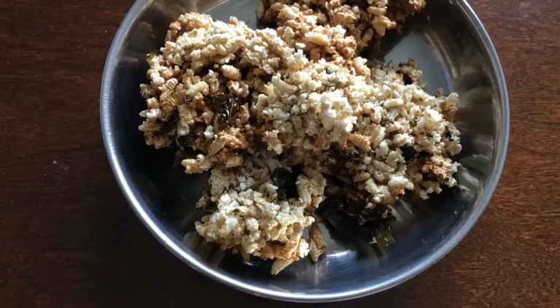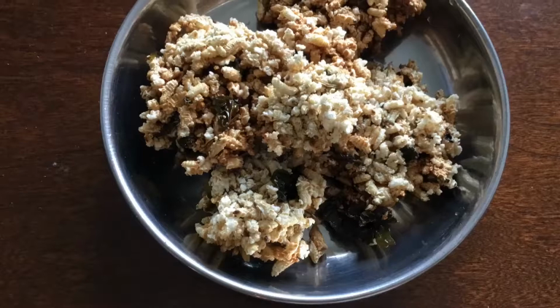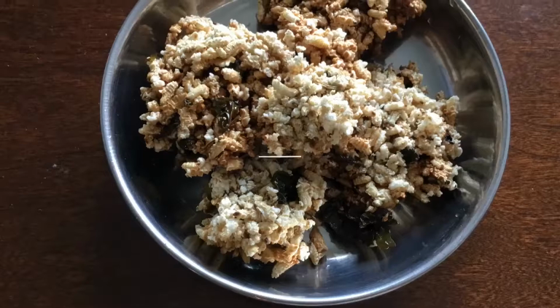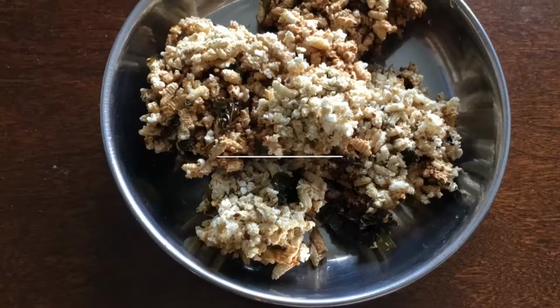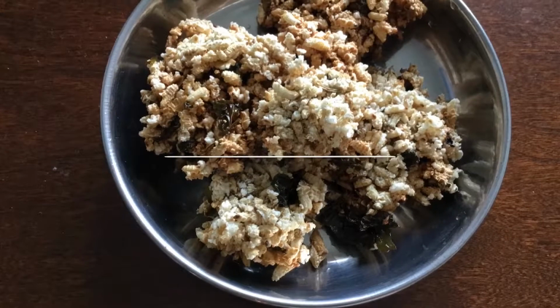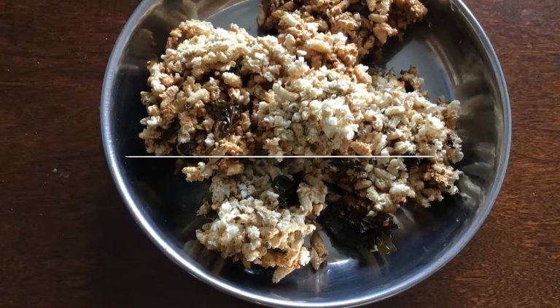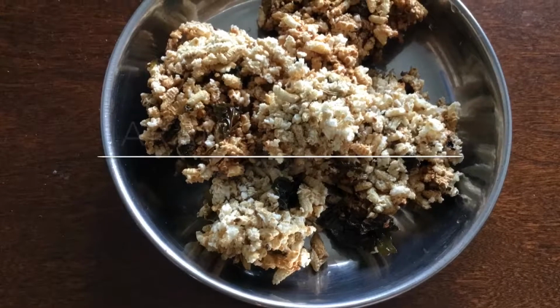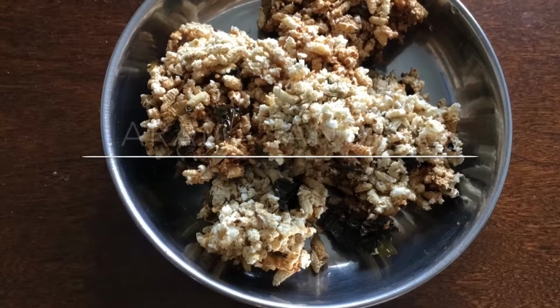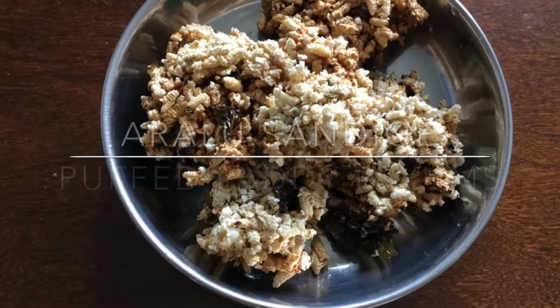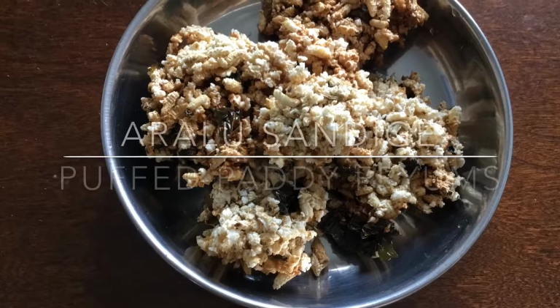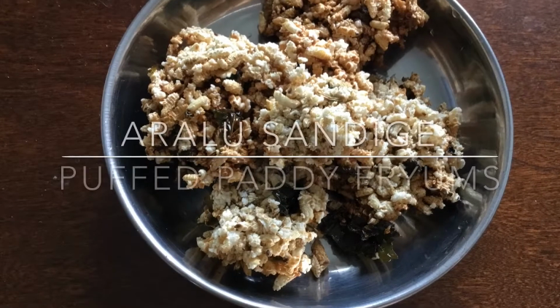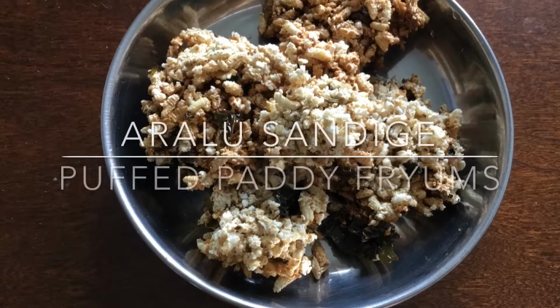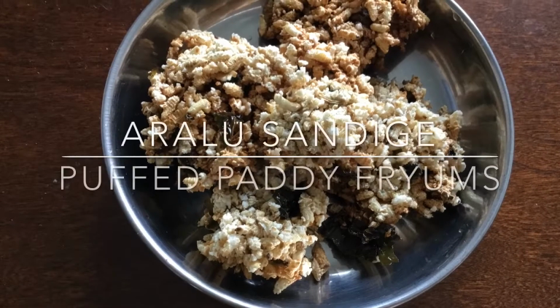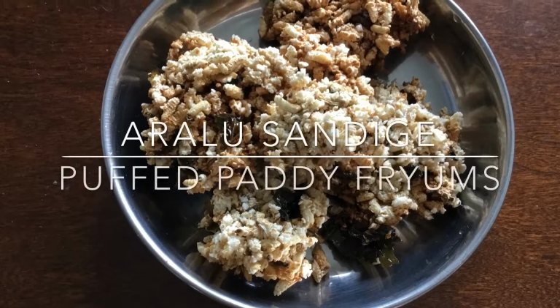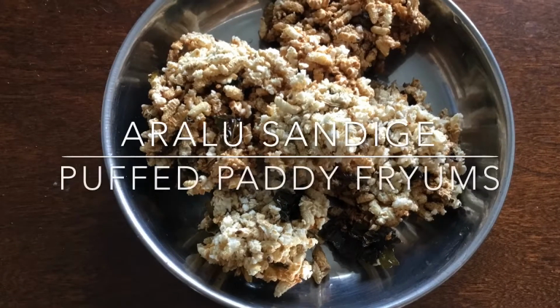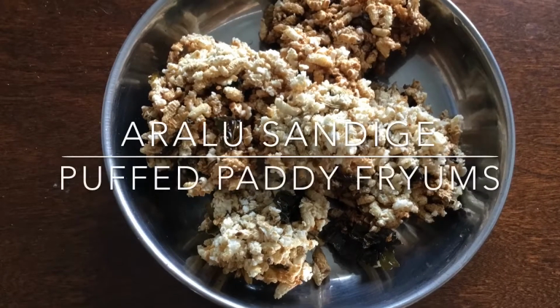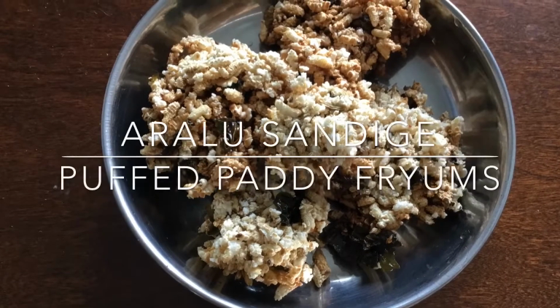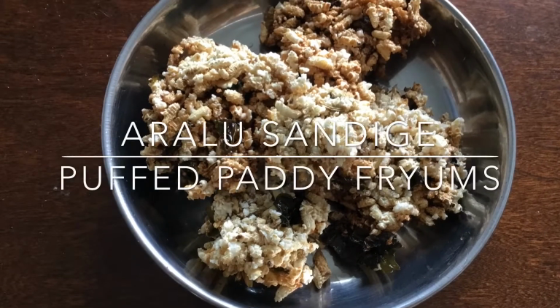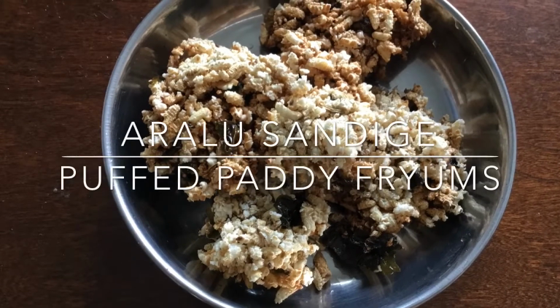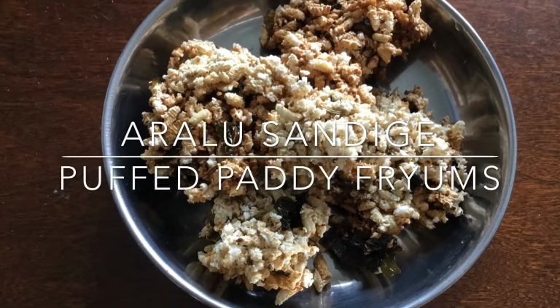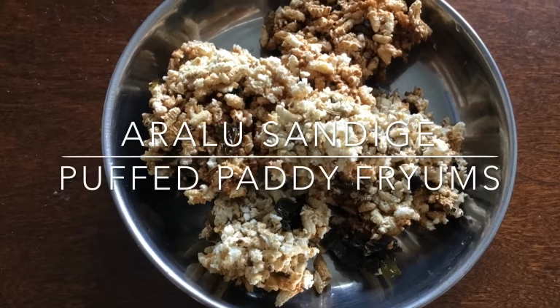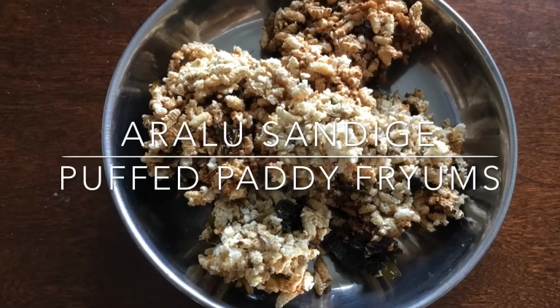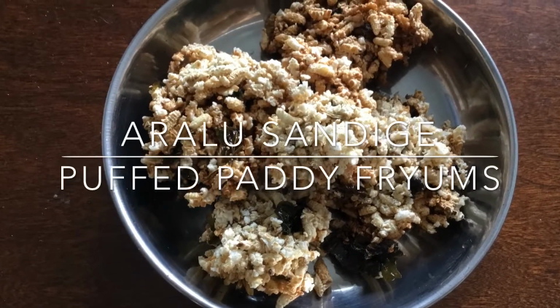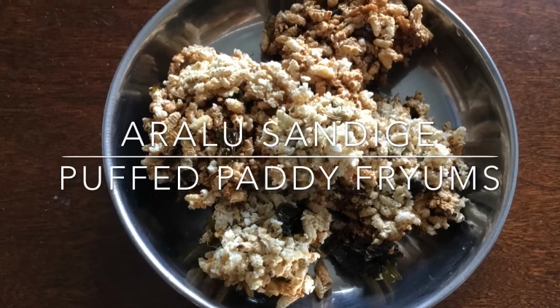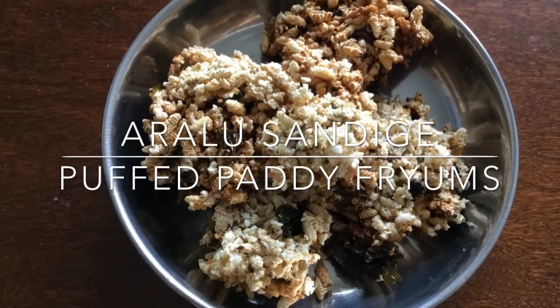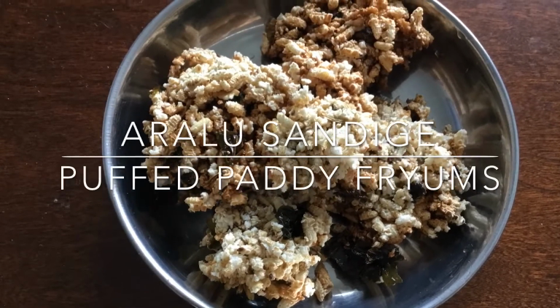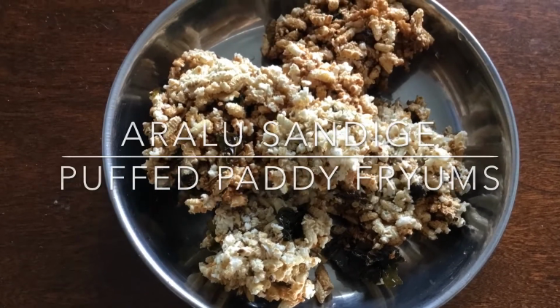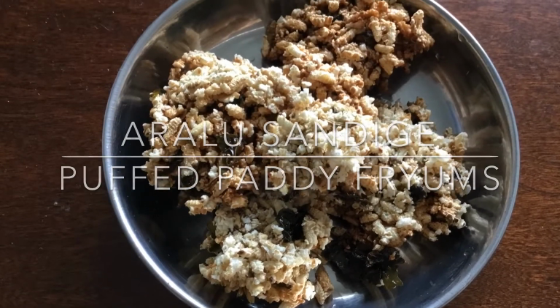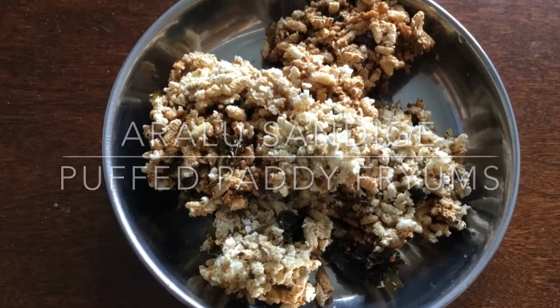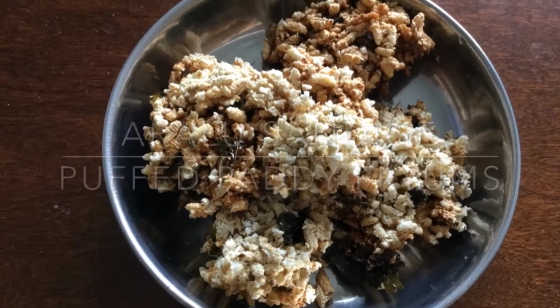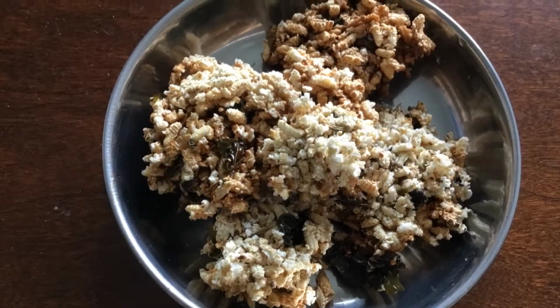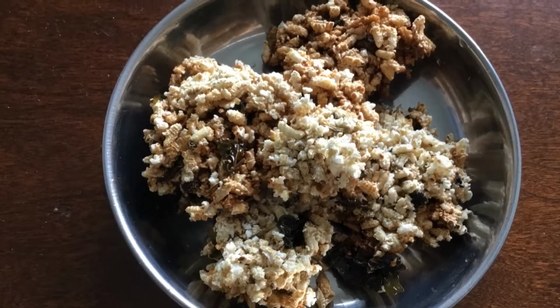Hi all, today I will show you how to prepare Aralu Sandige or Puffed Paddy Fryums.